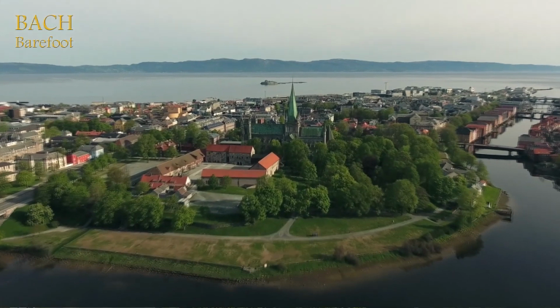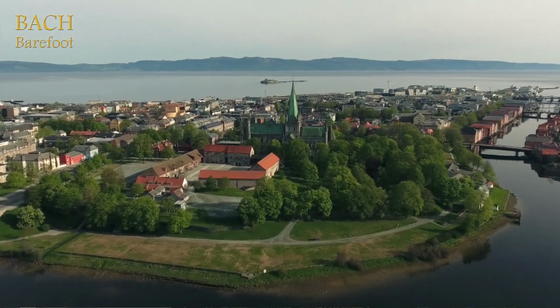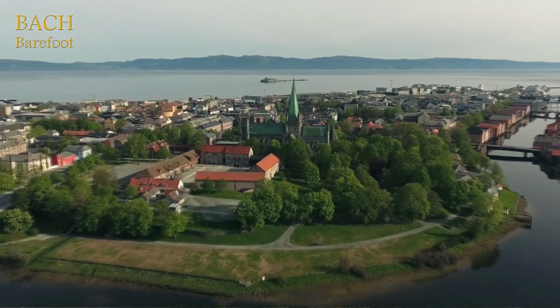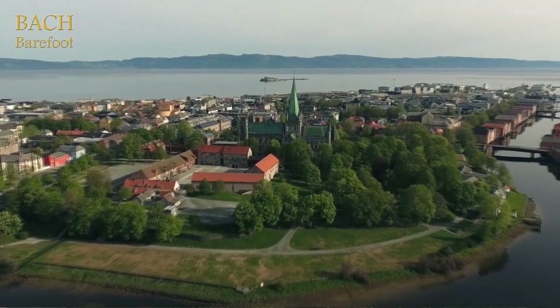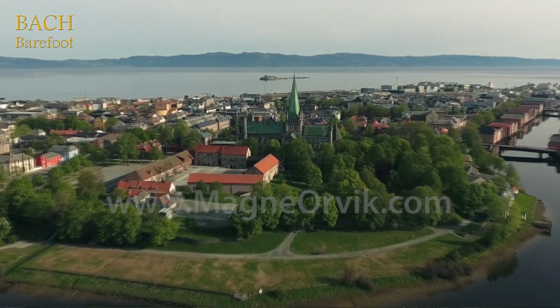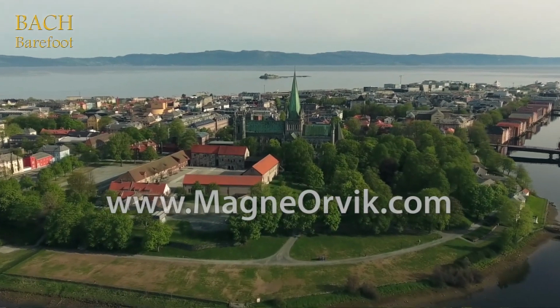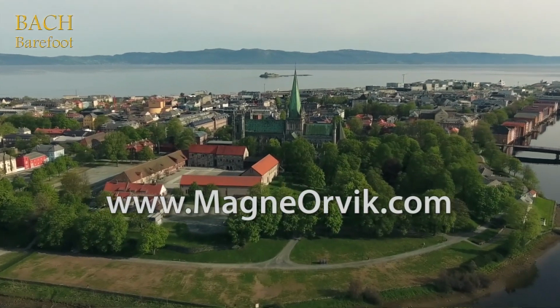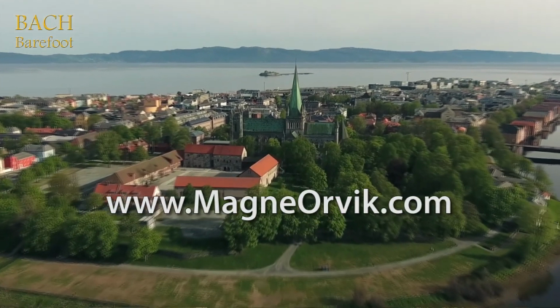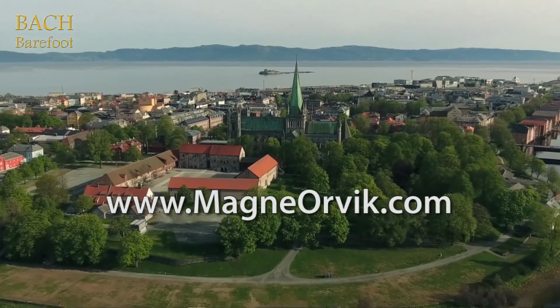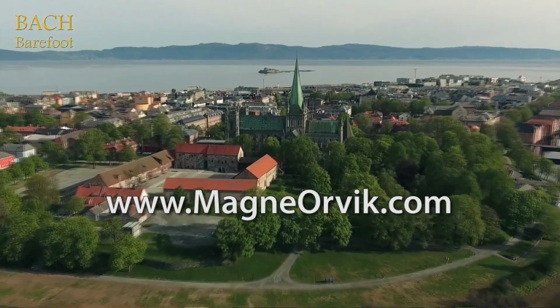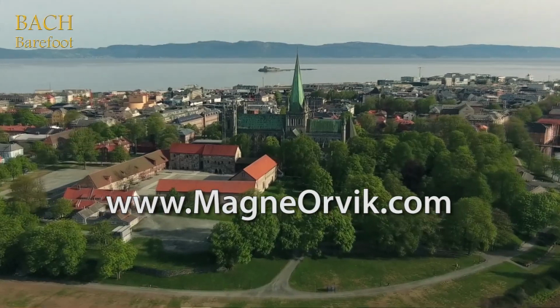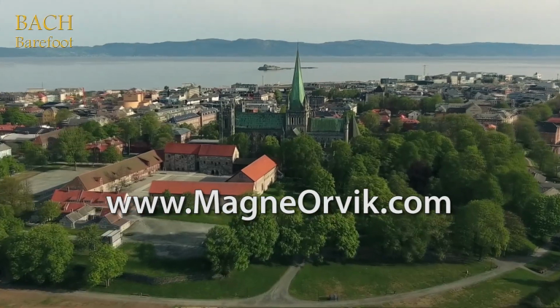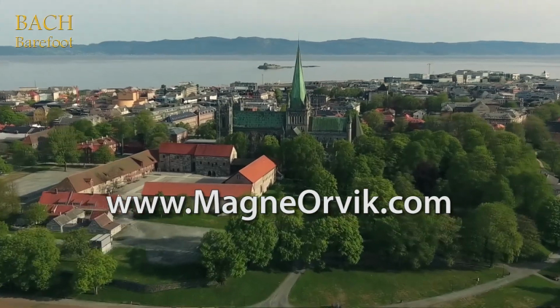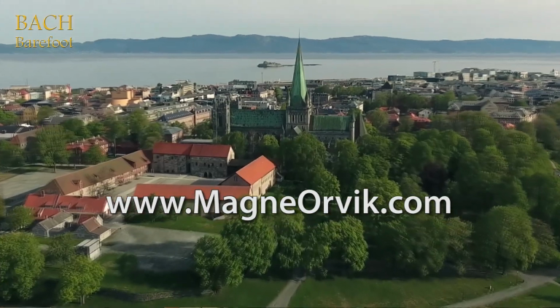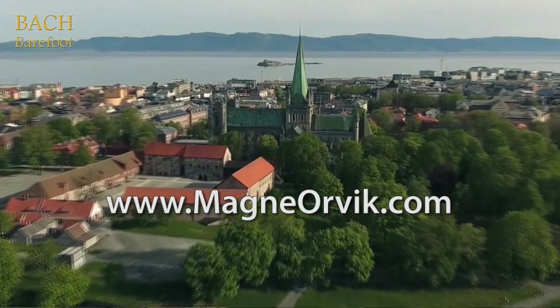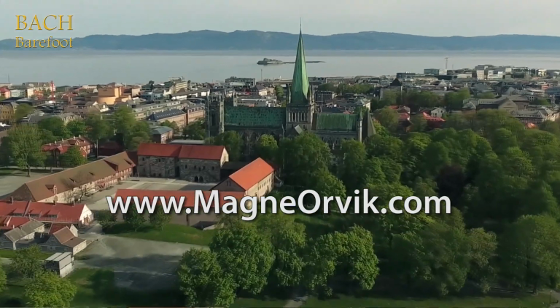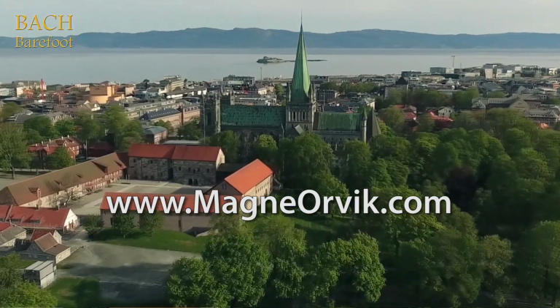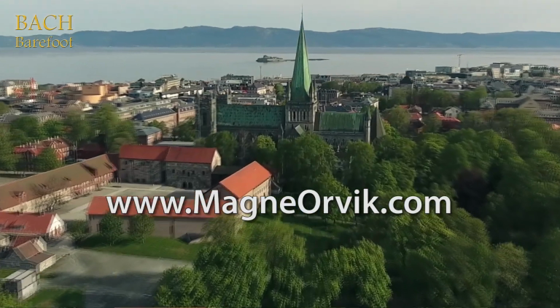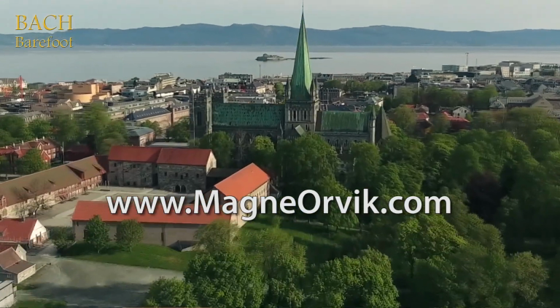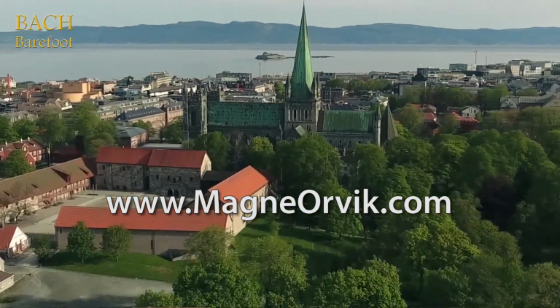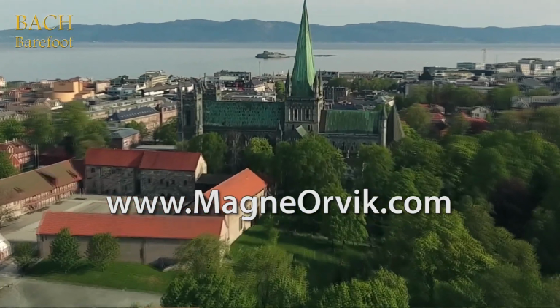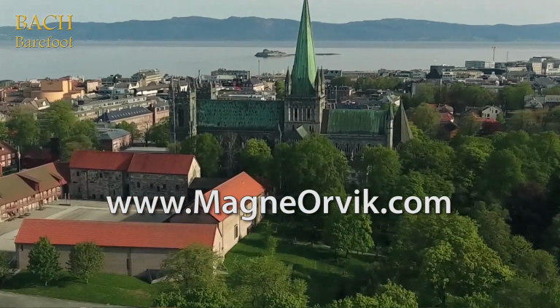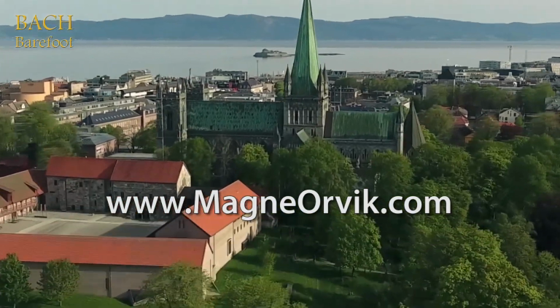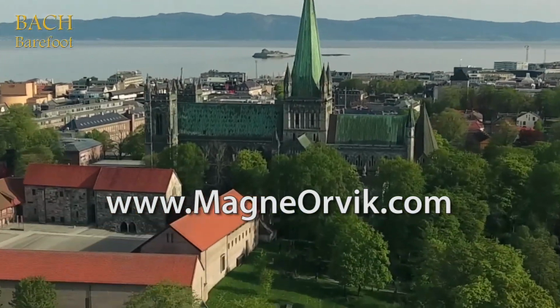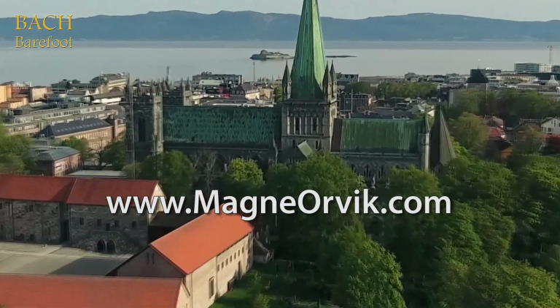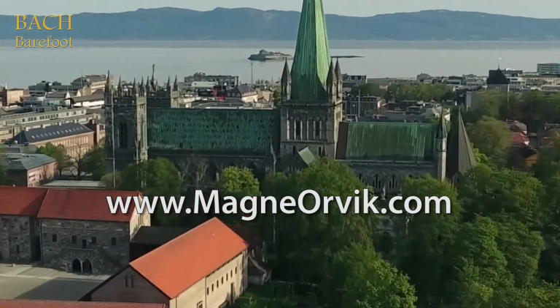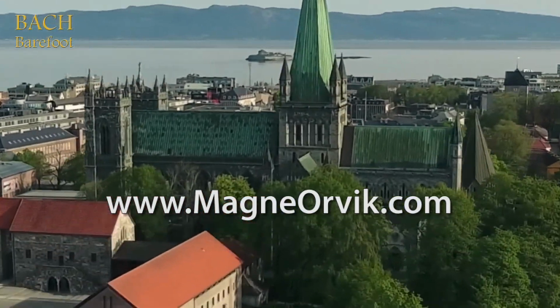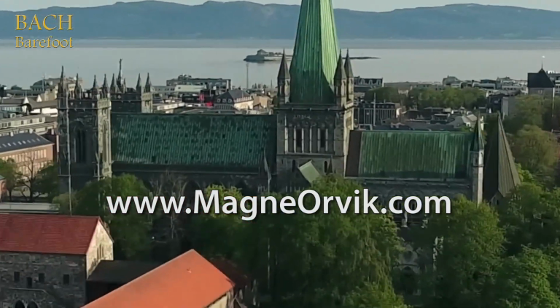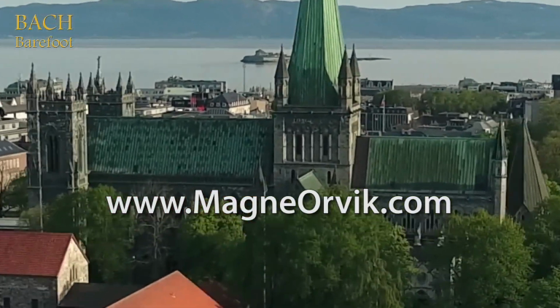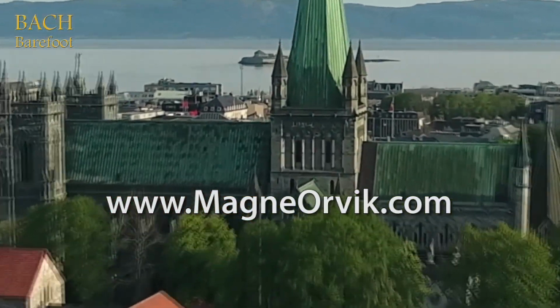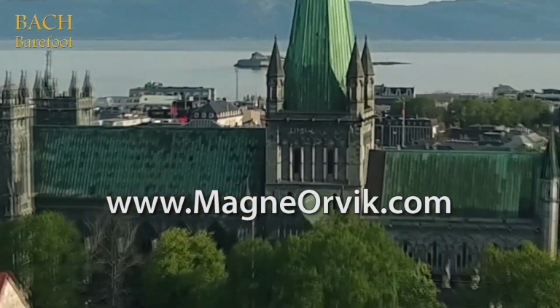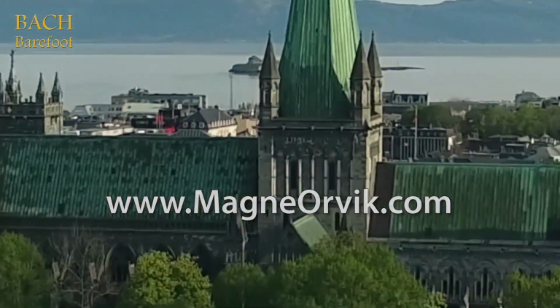To know more and to order the music, go to MagneOrvik.com.